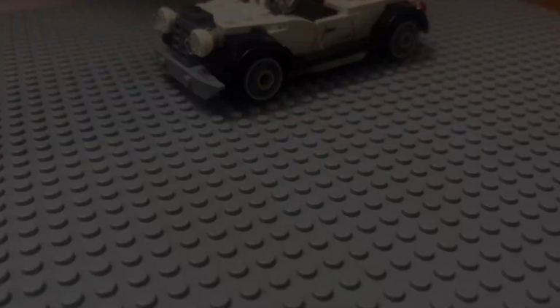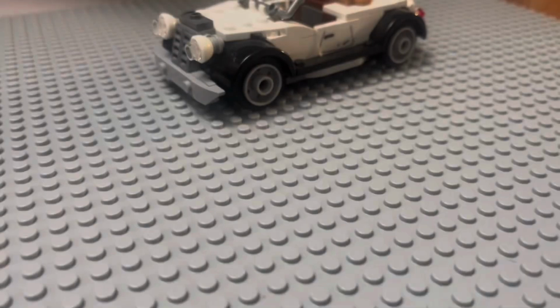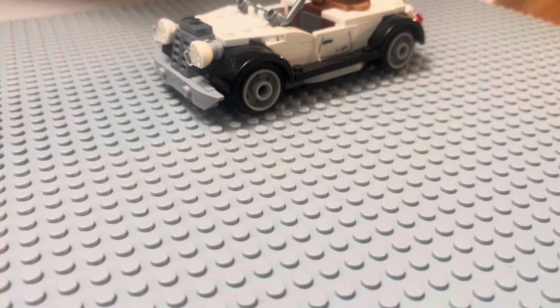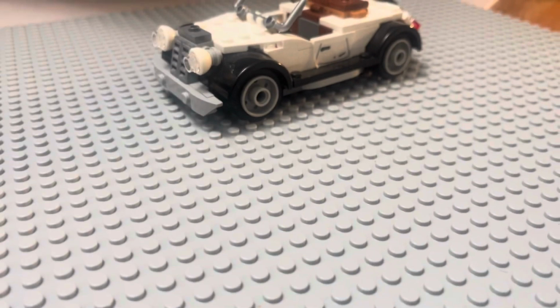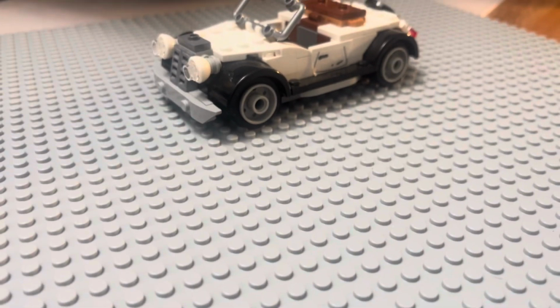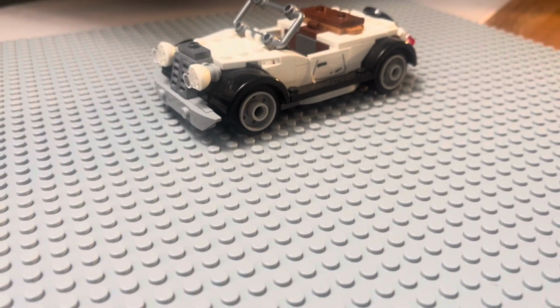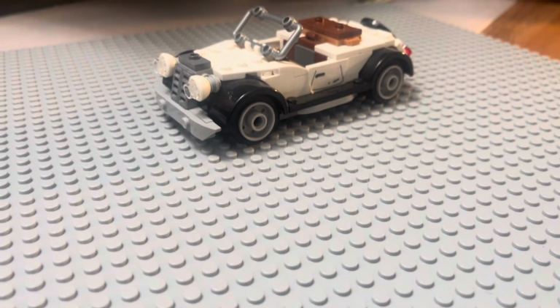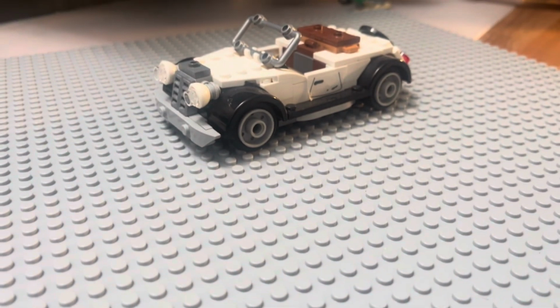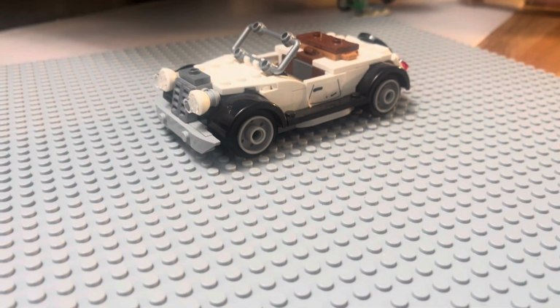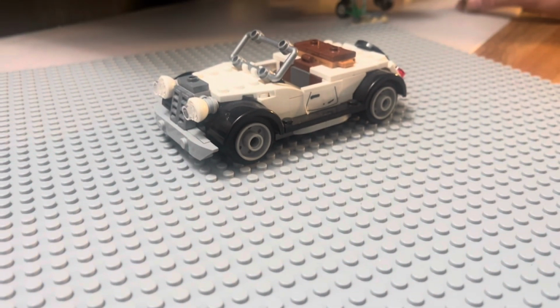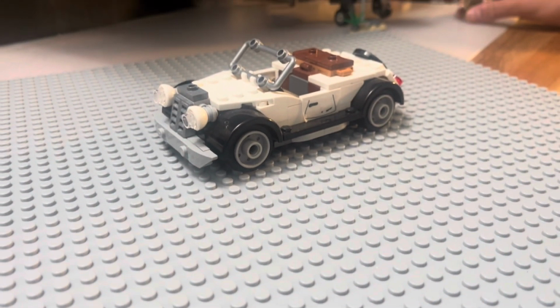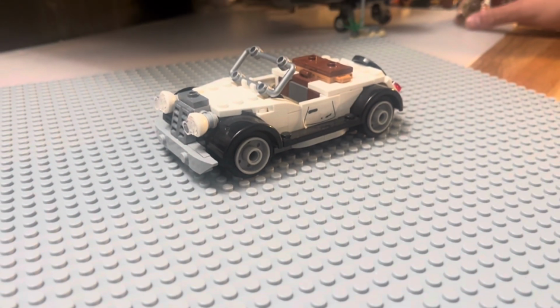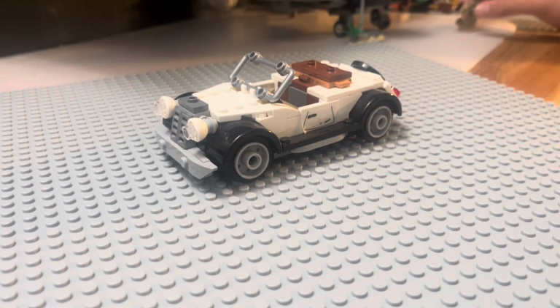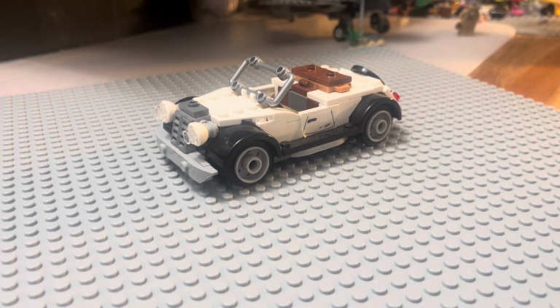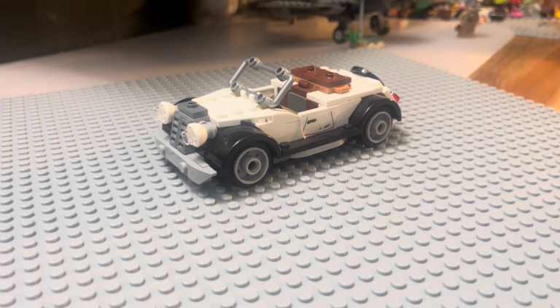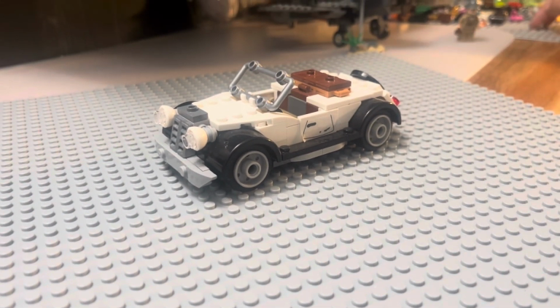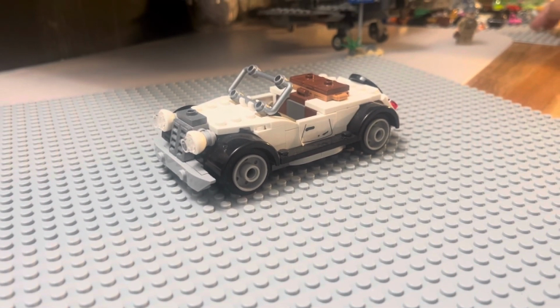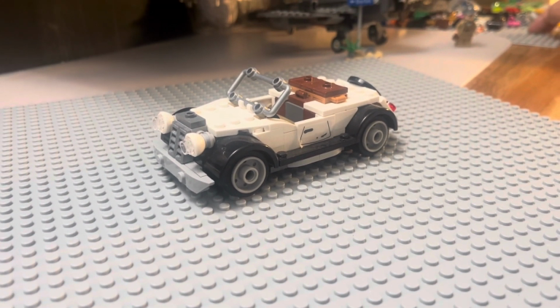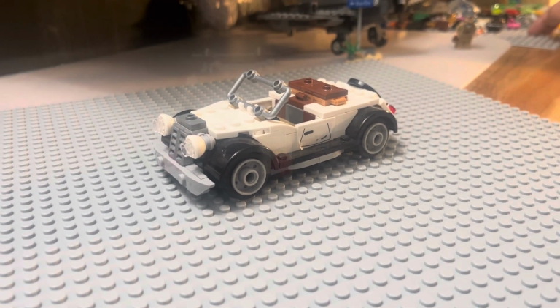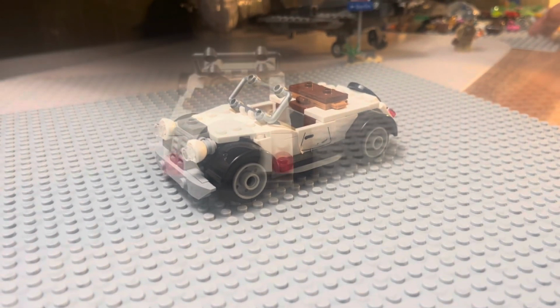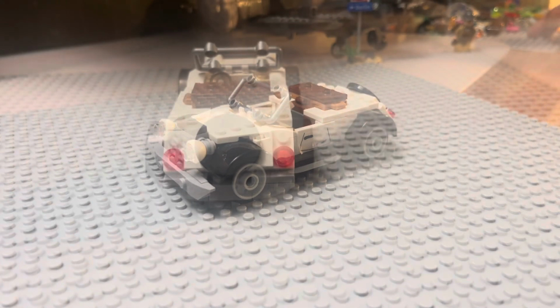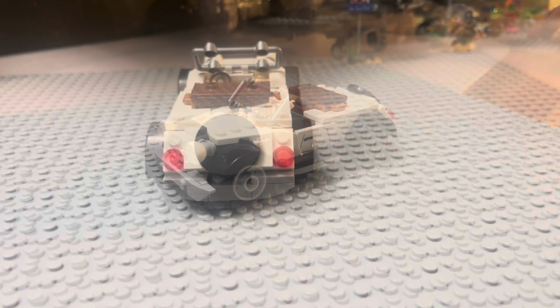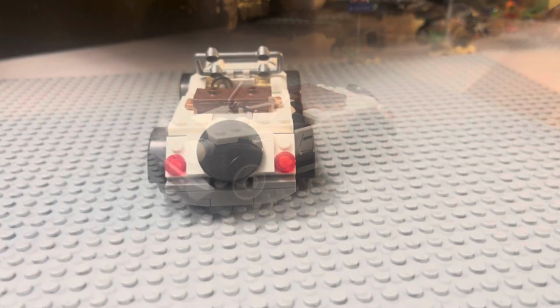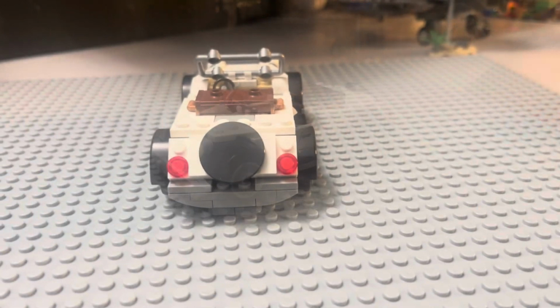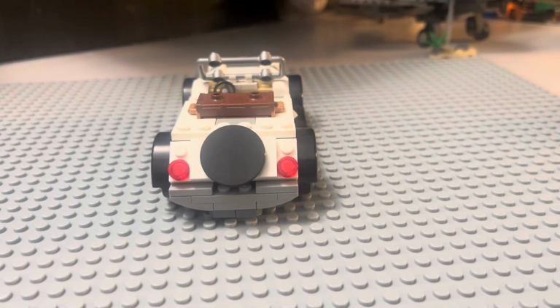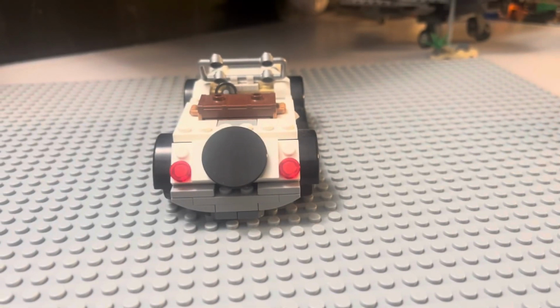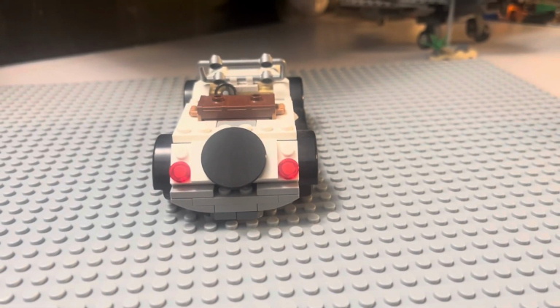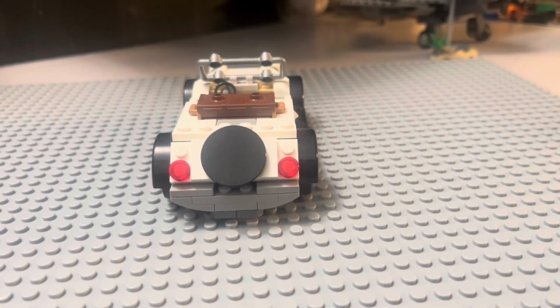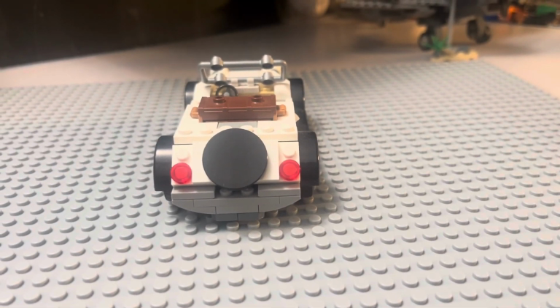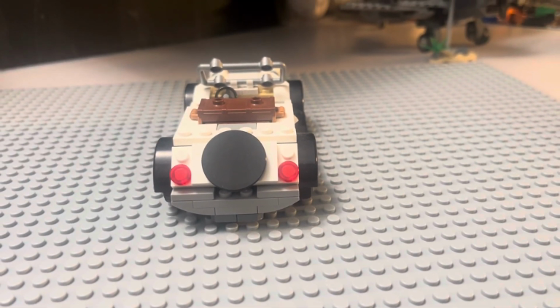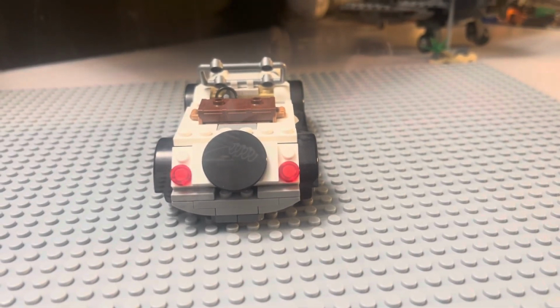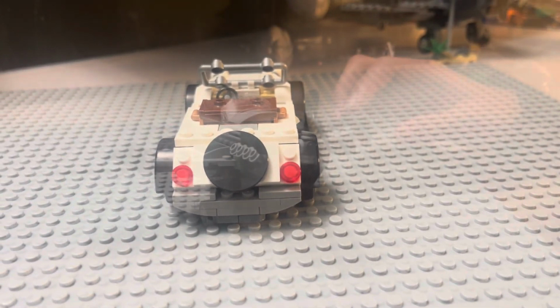Next up, we have a 1940s car, but it's built in Lego. On the back of the car, we have a tire.